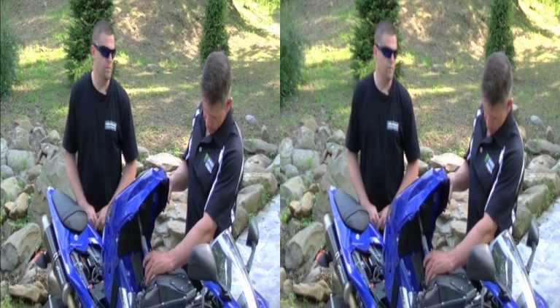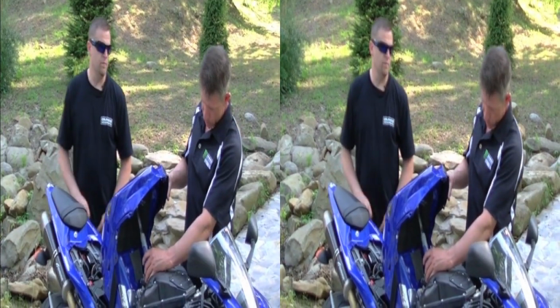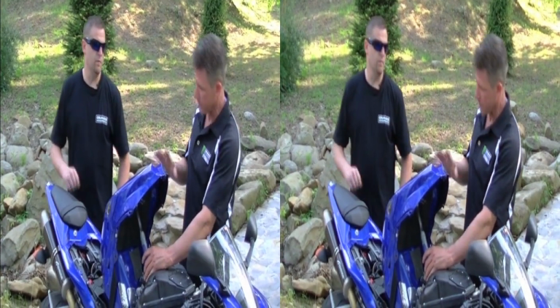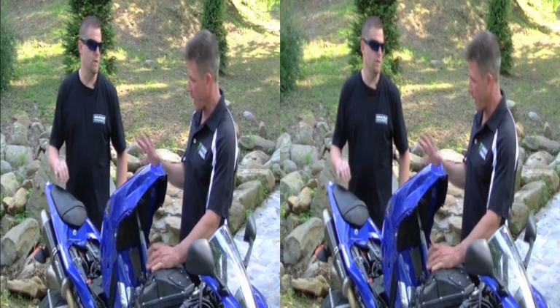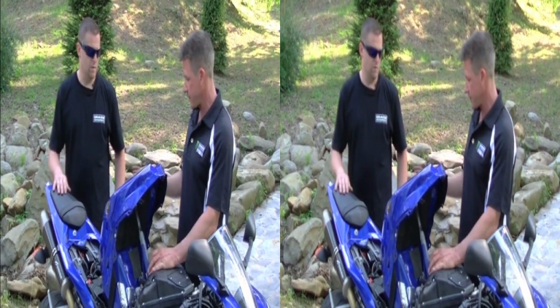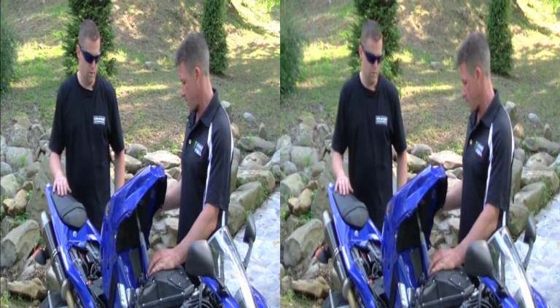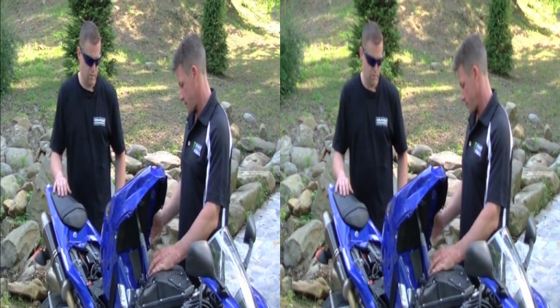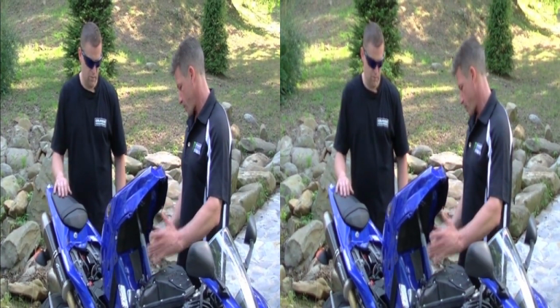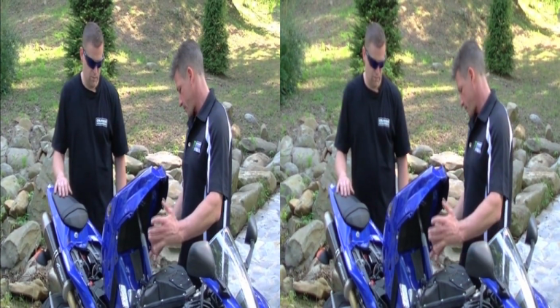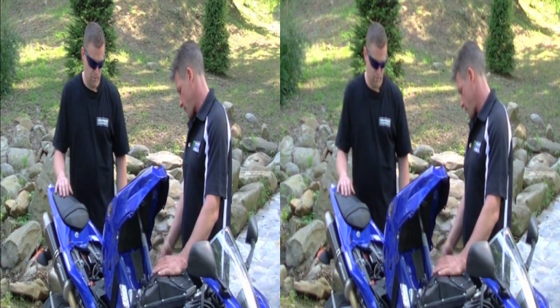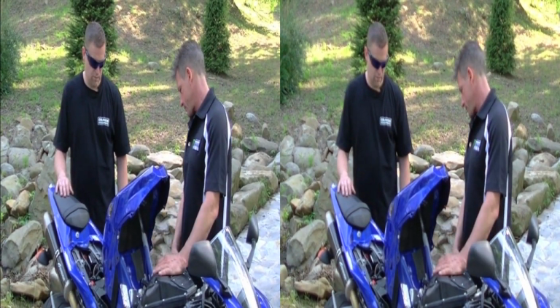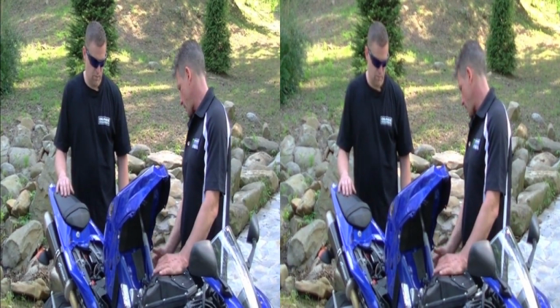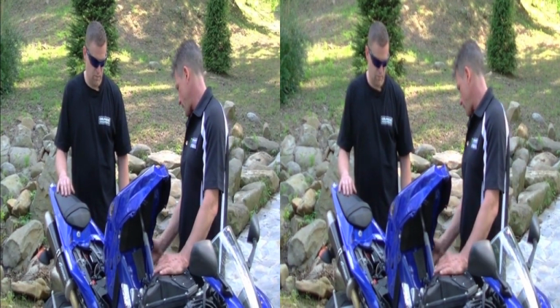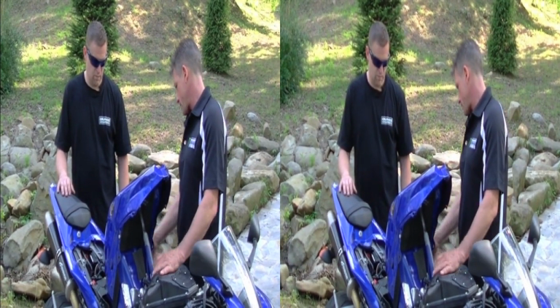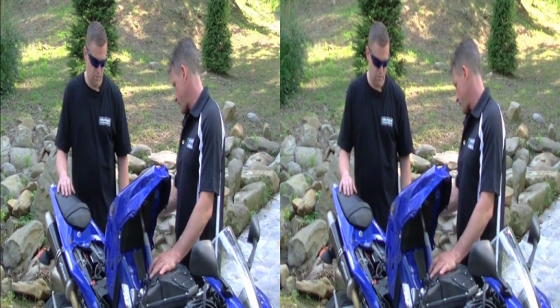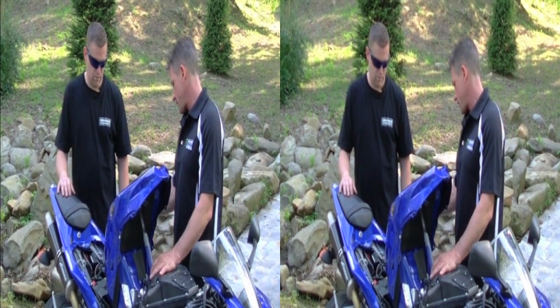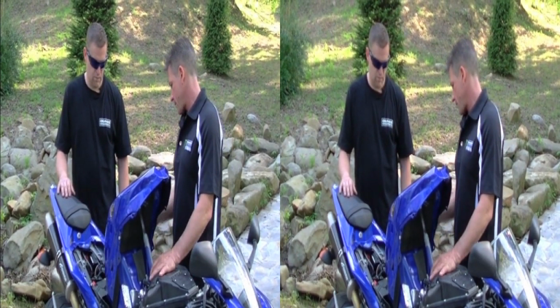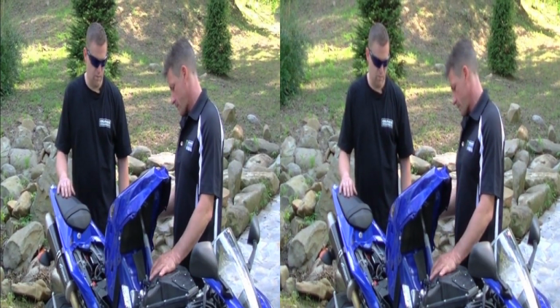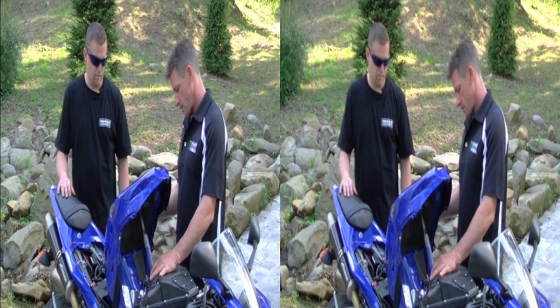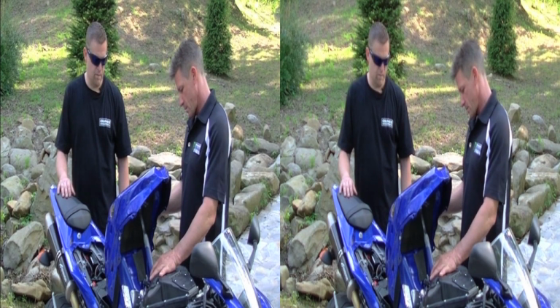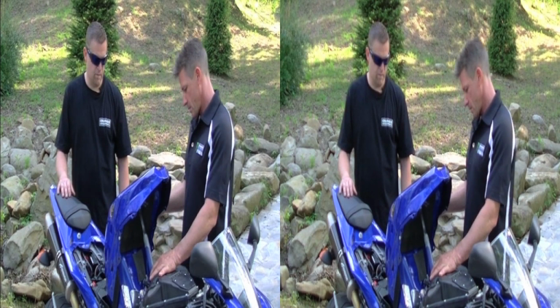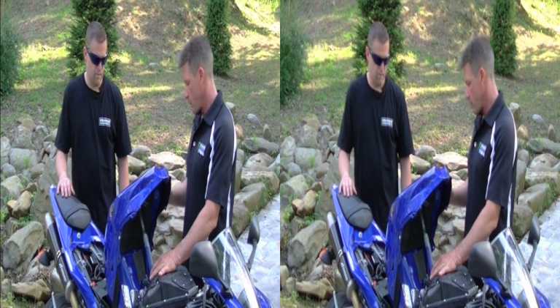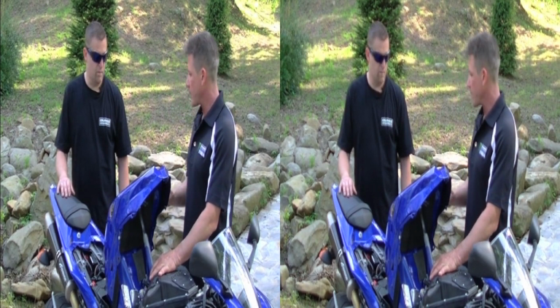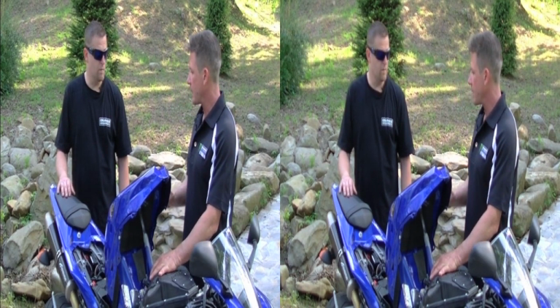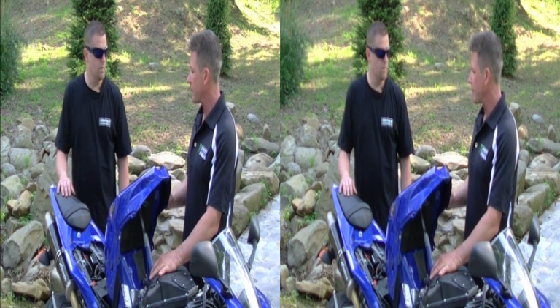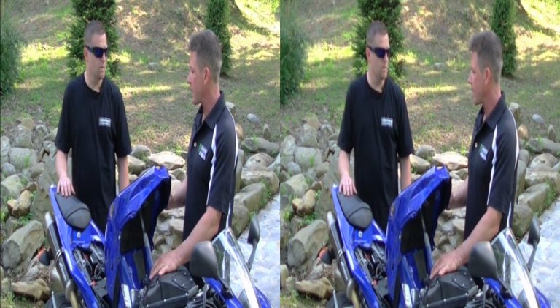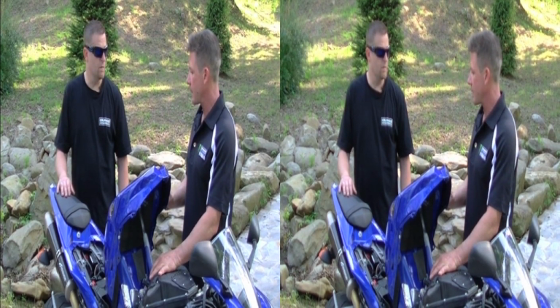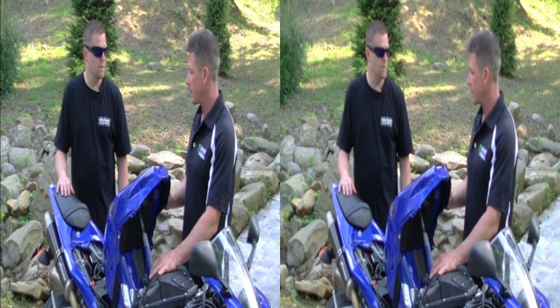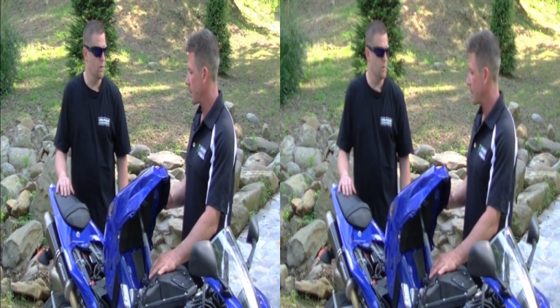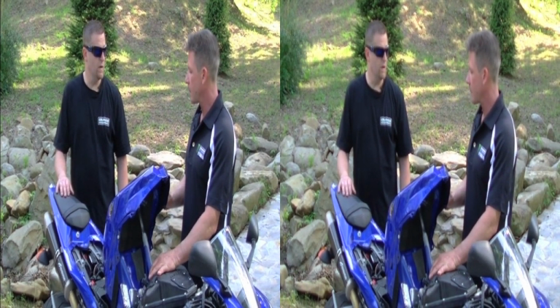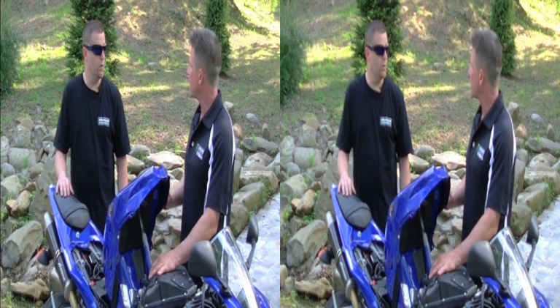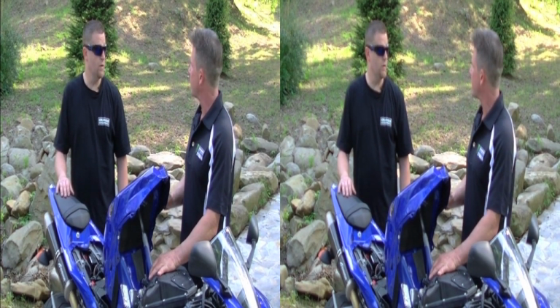We got the gas tank propped up, side covers off, seat off. What we need is parts — we need parts.